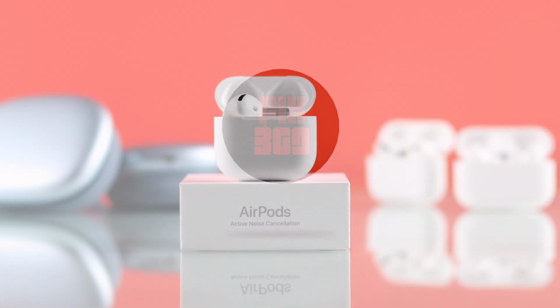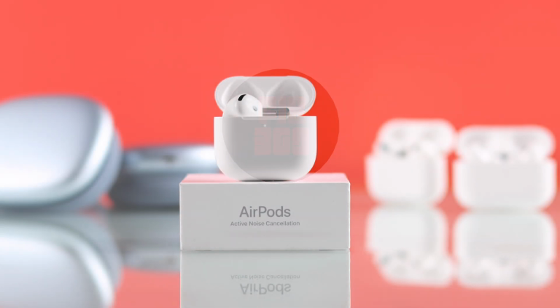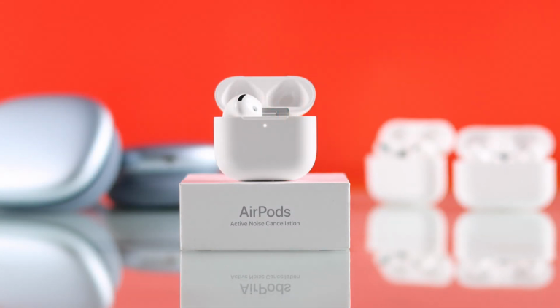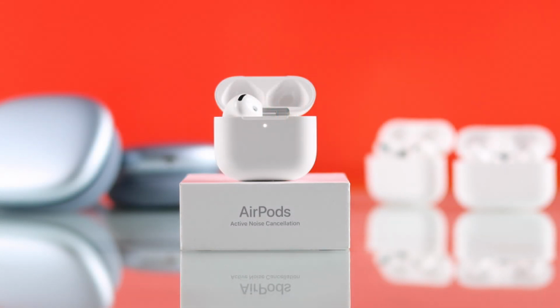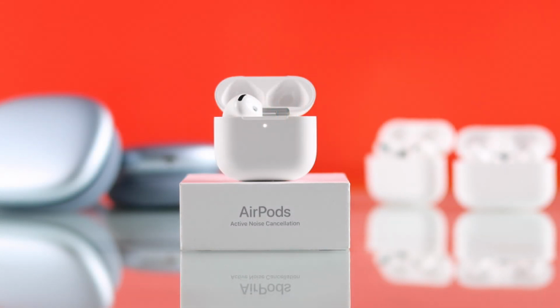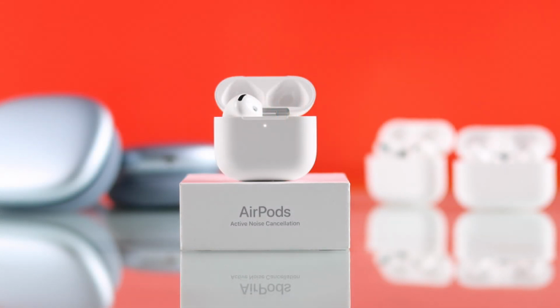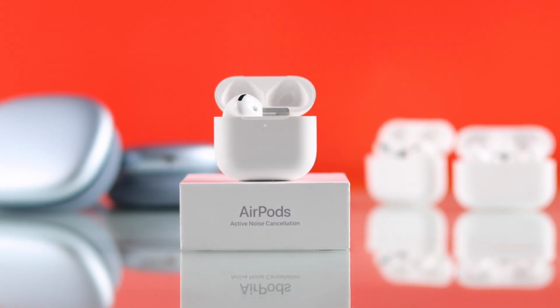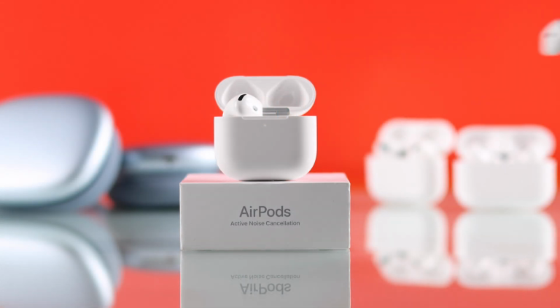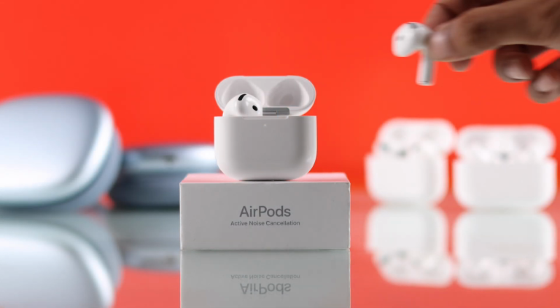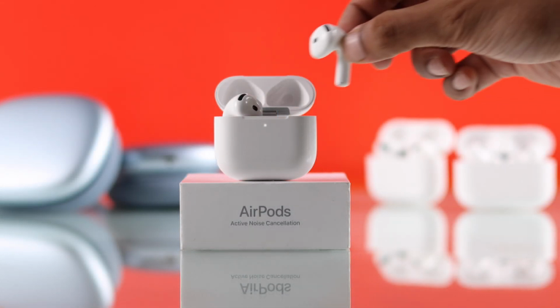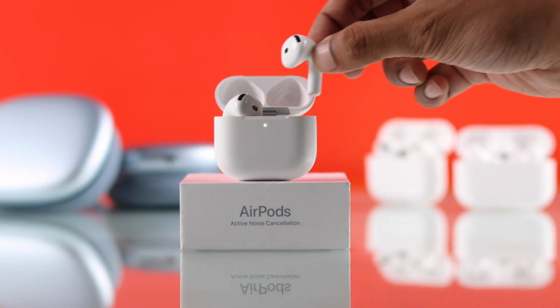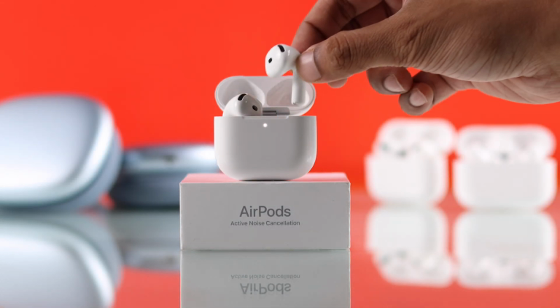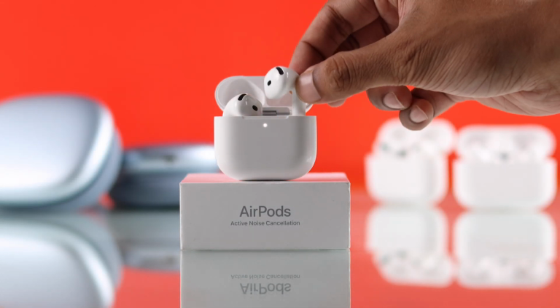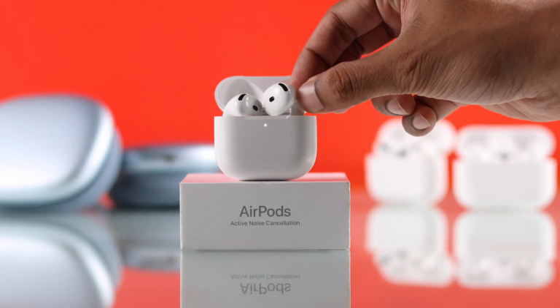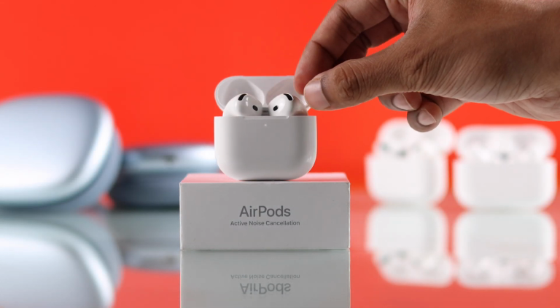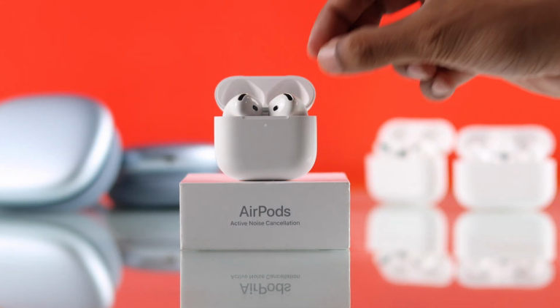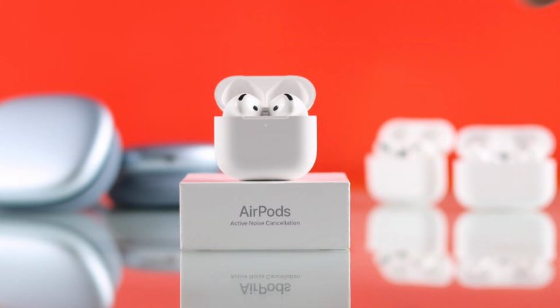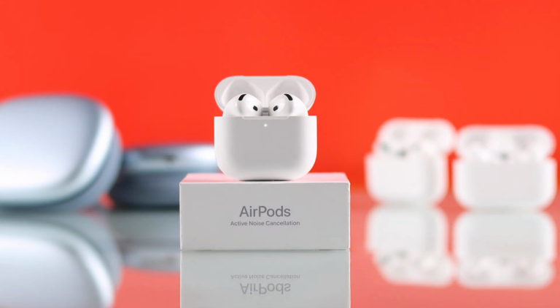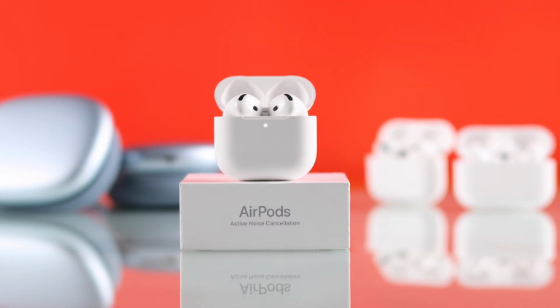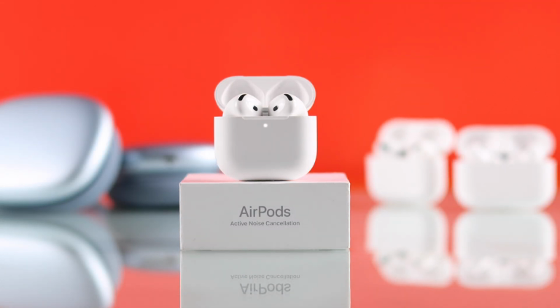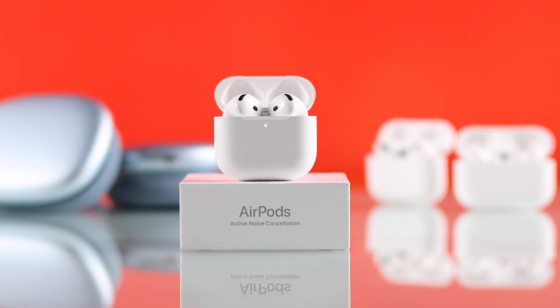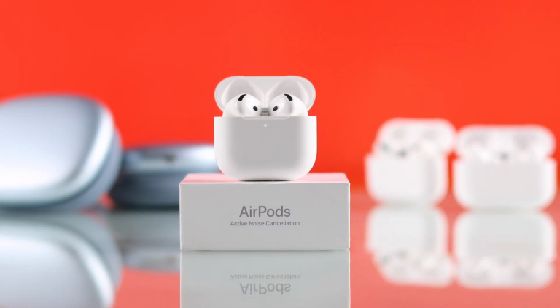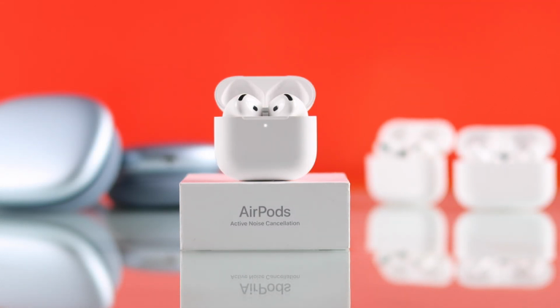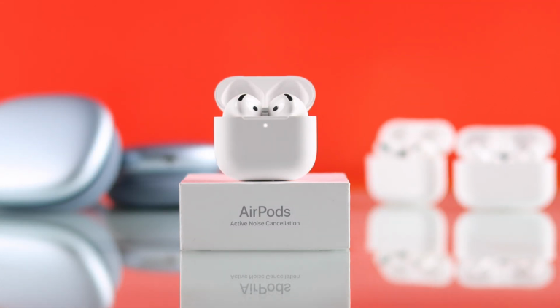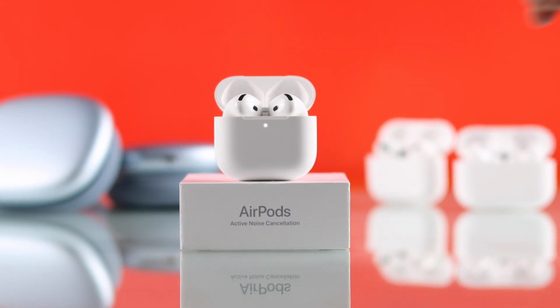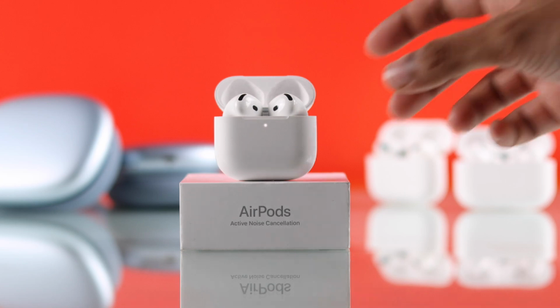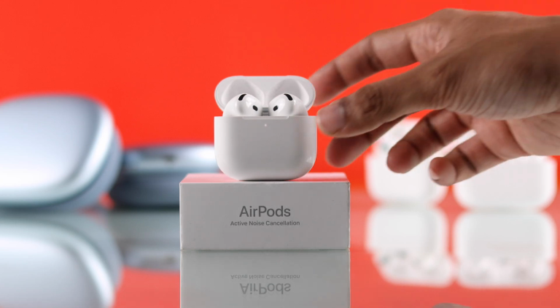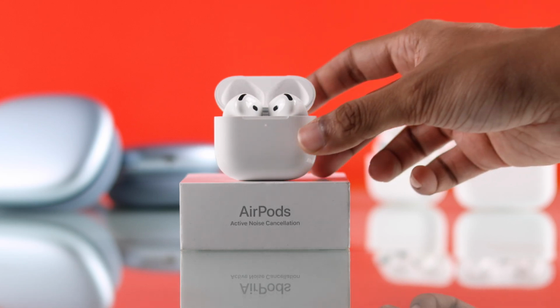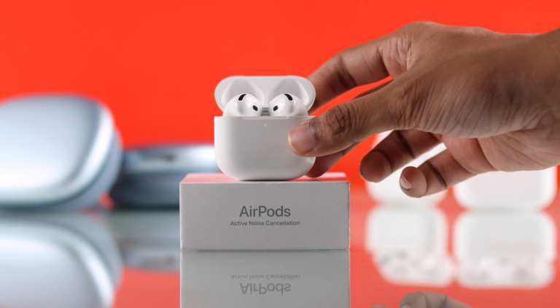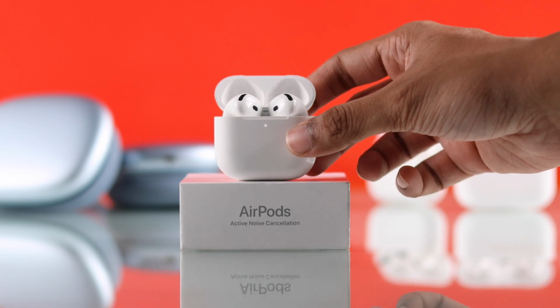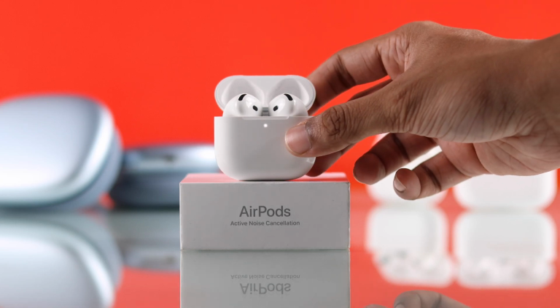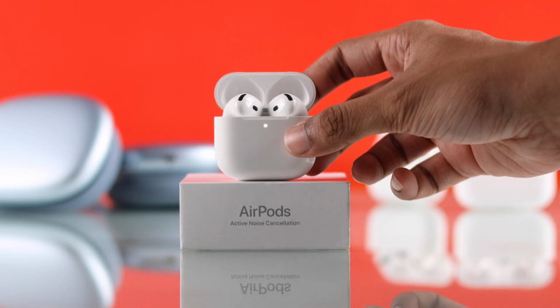To reset your AirPods 4, both of the buds should be inside the case and the lid closed.